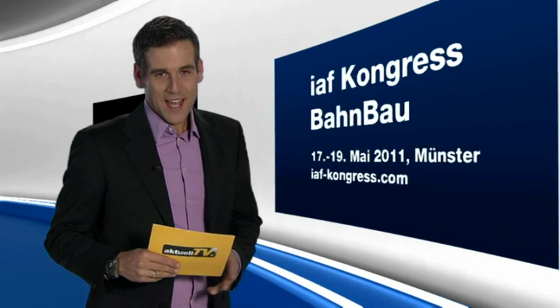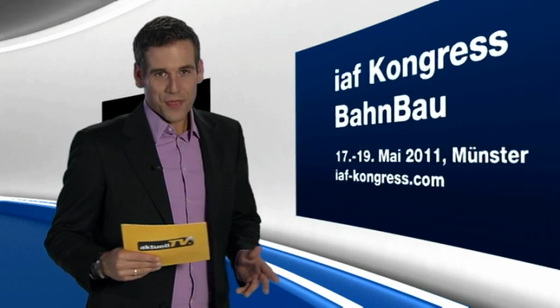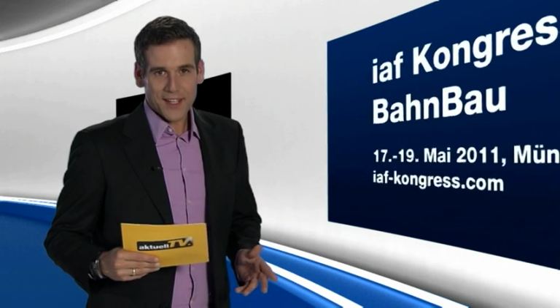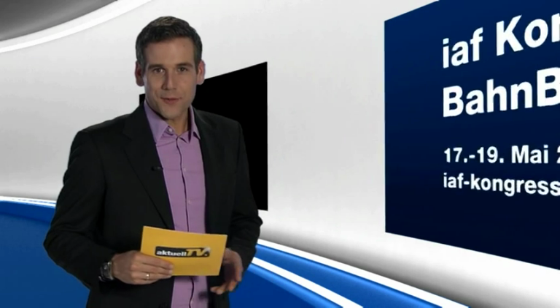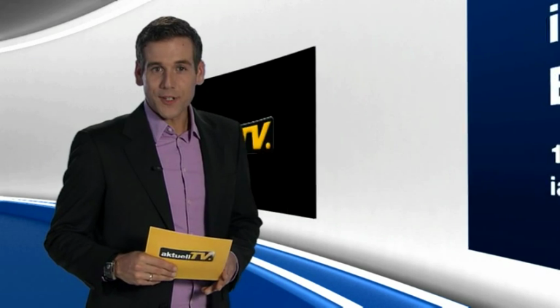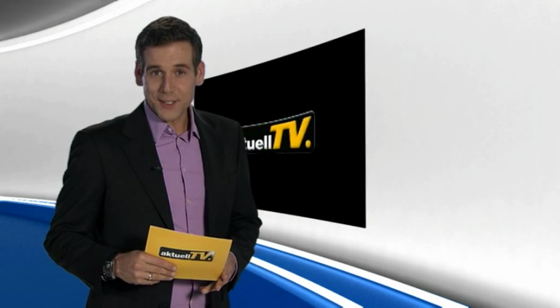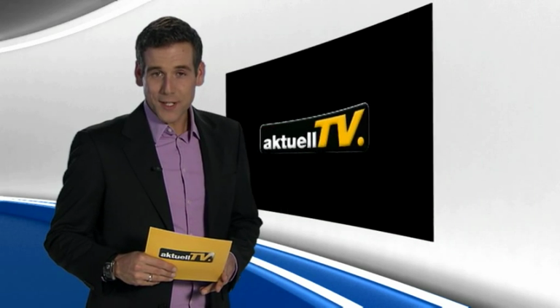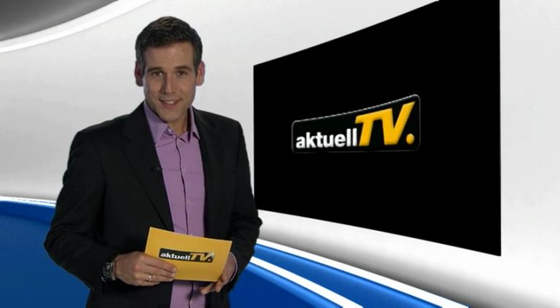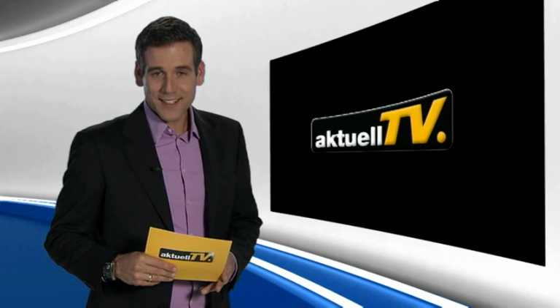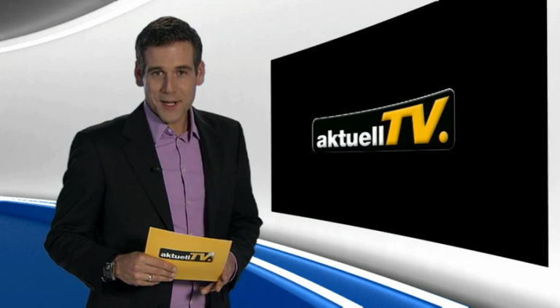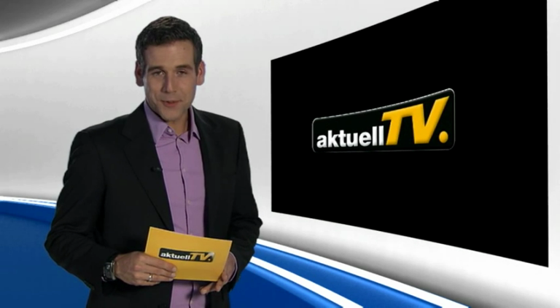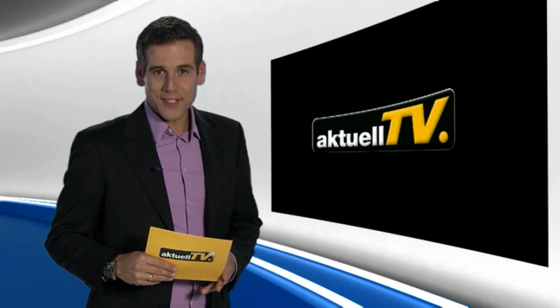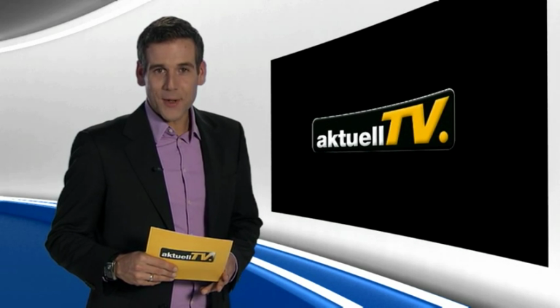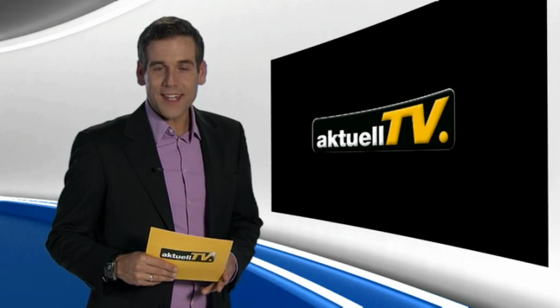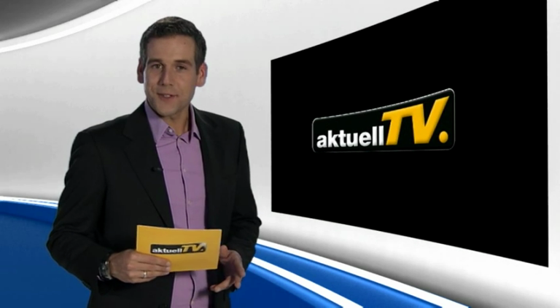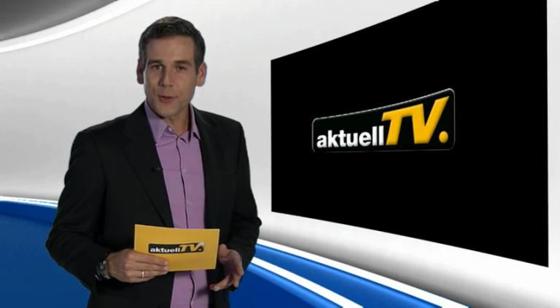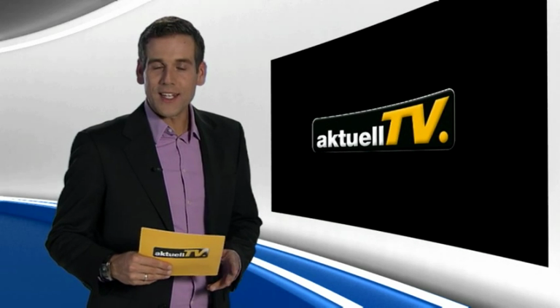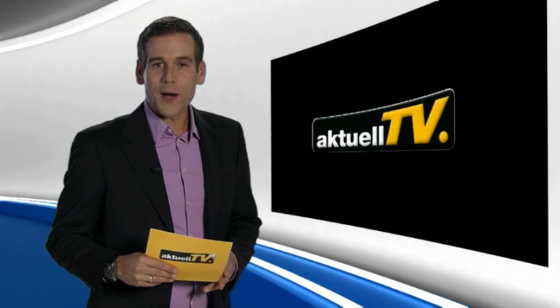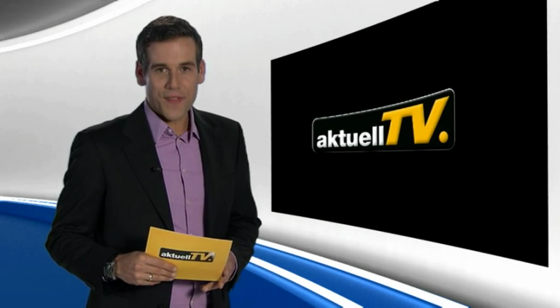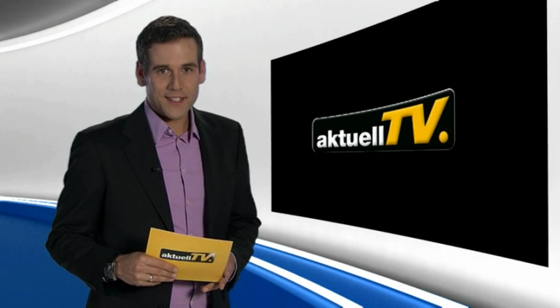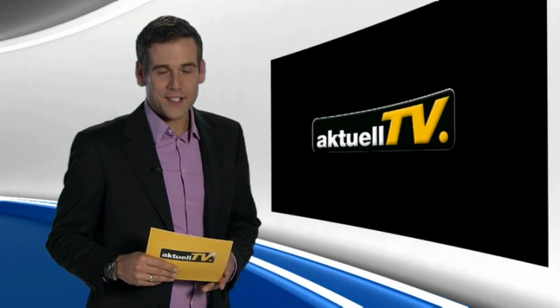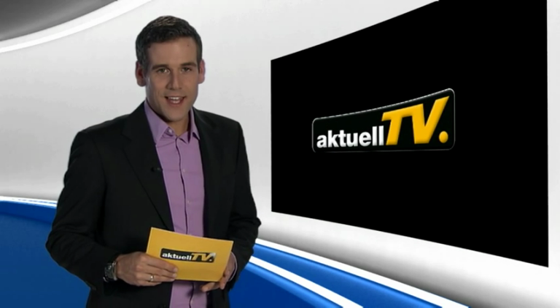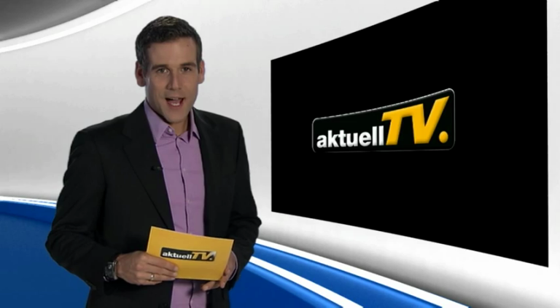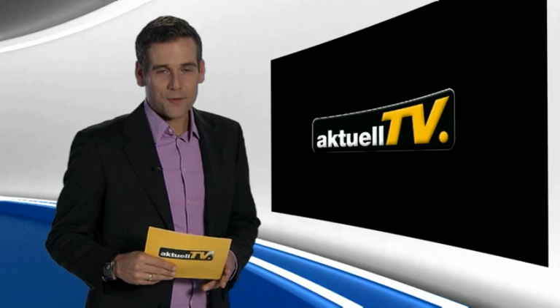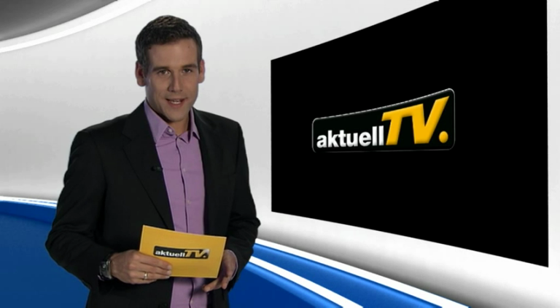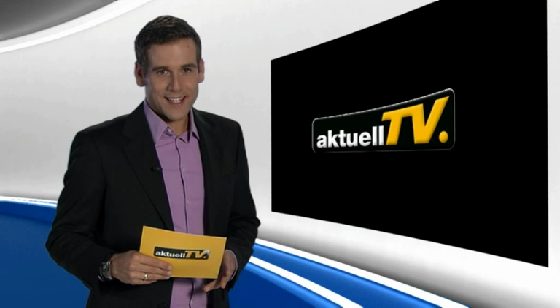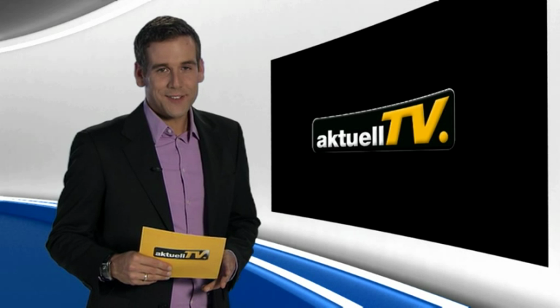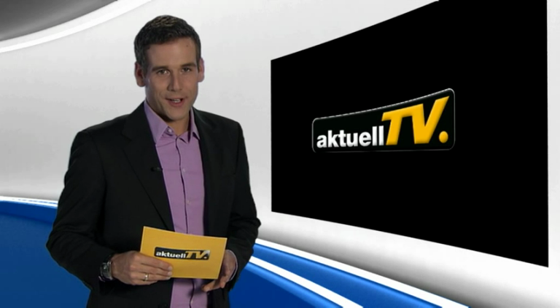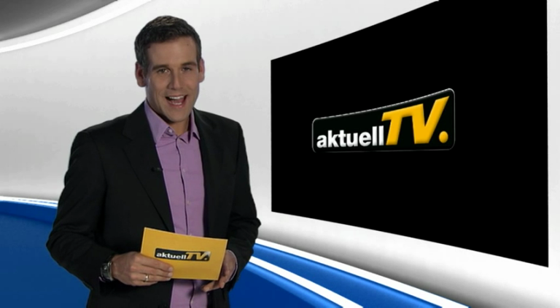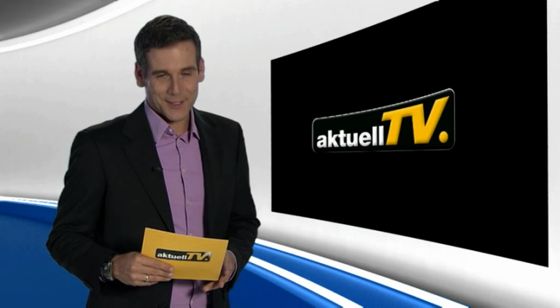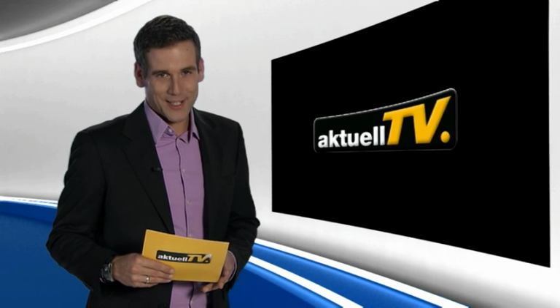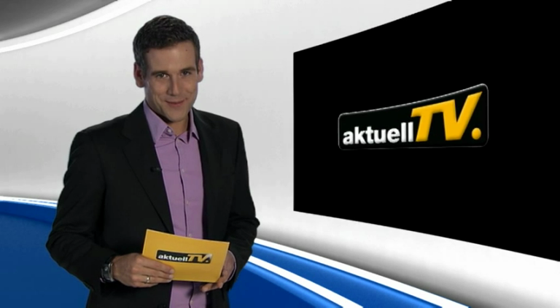Thank you for your interest and I hope to see you again soon in our next edition of Plasser & Teurer Aktuell TV.